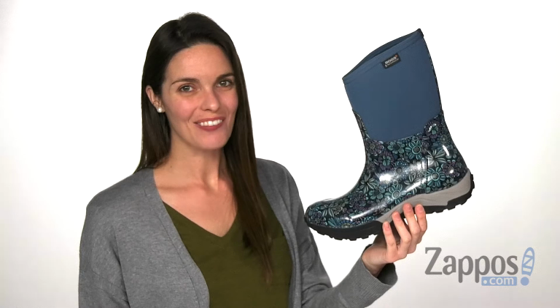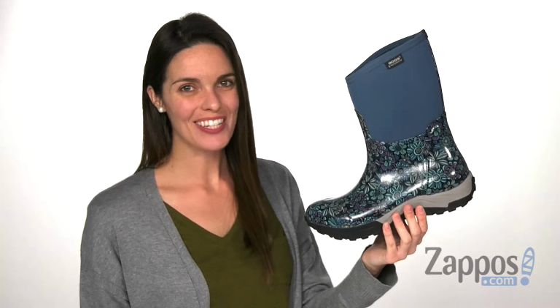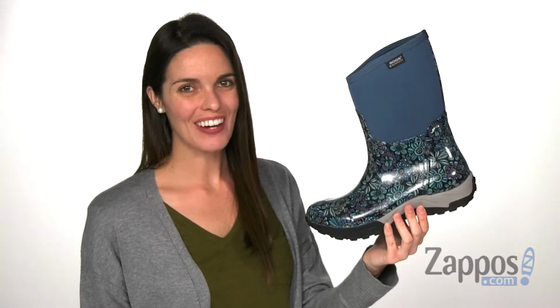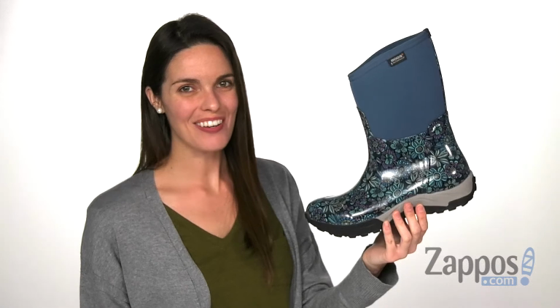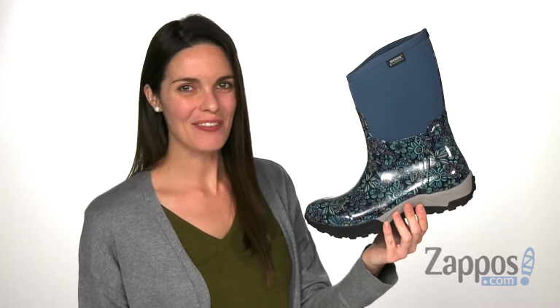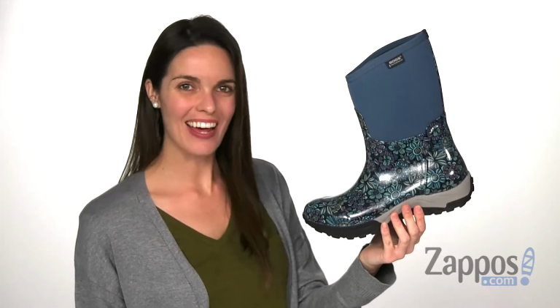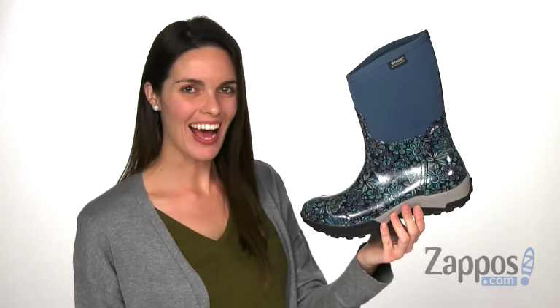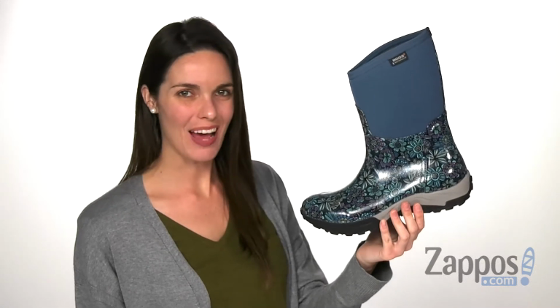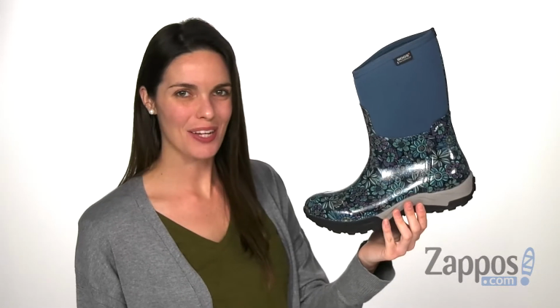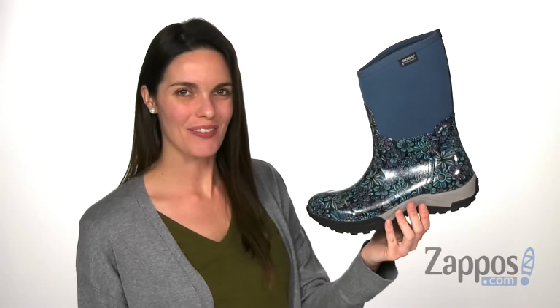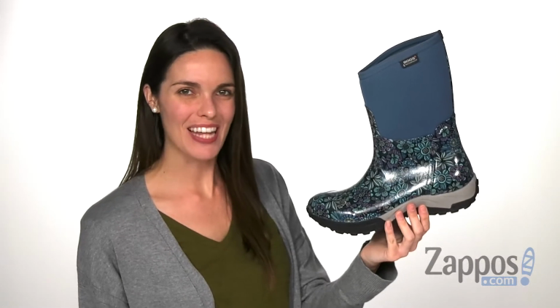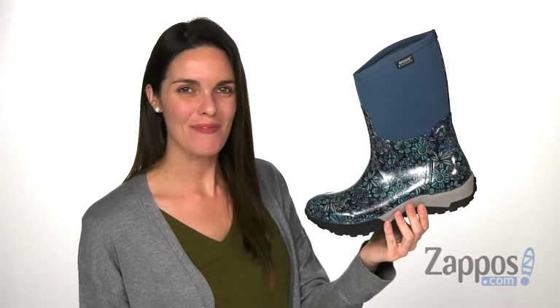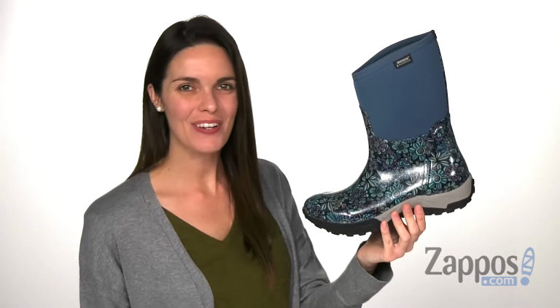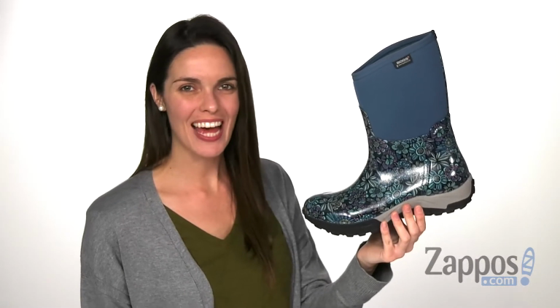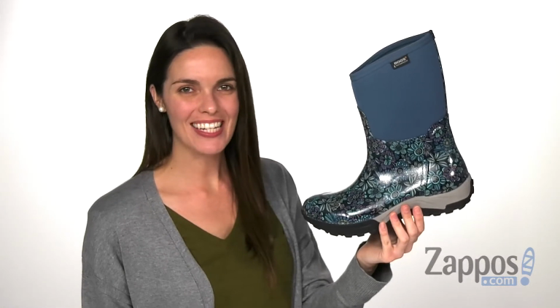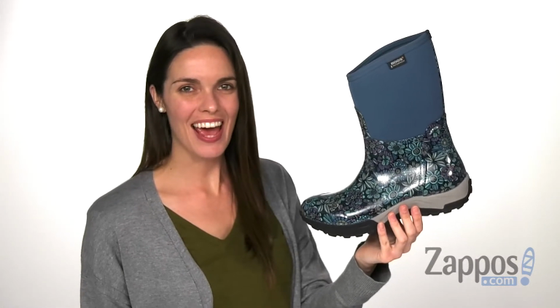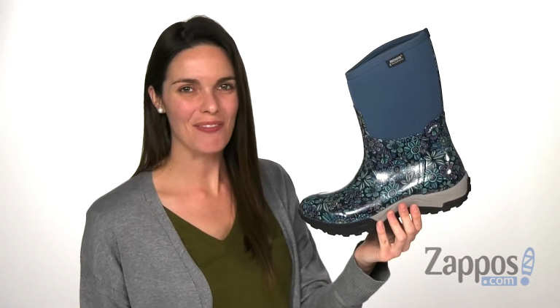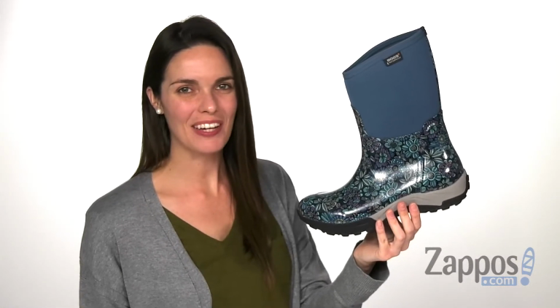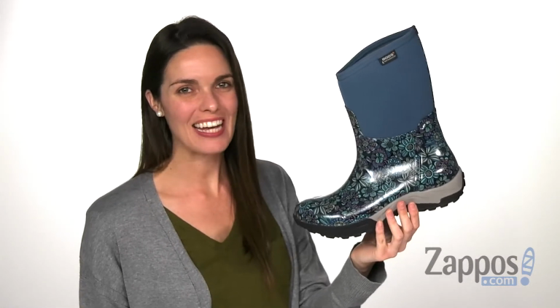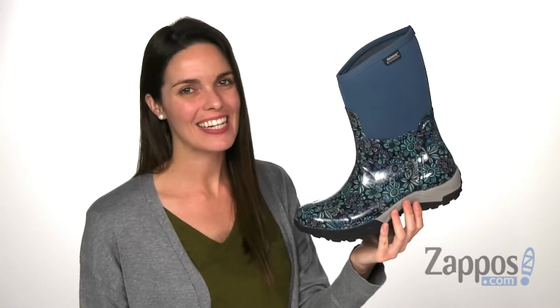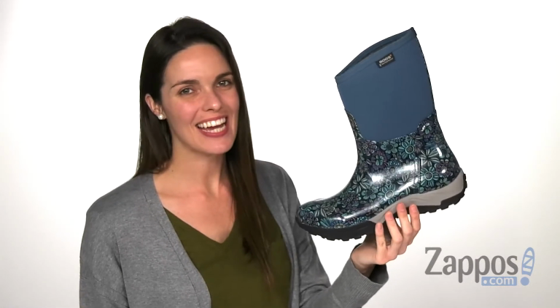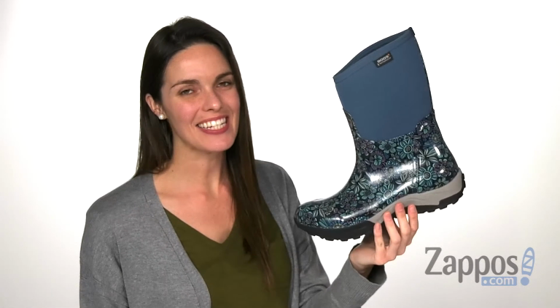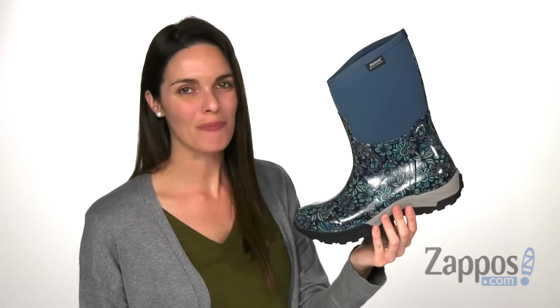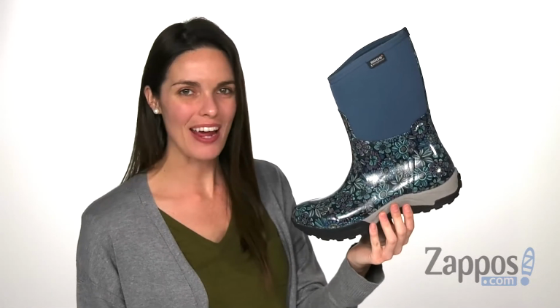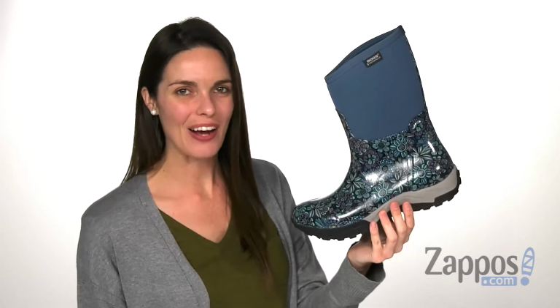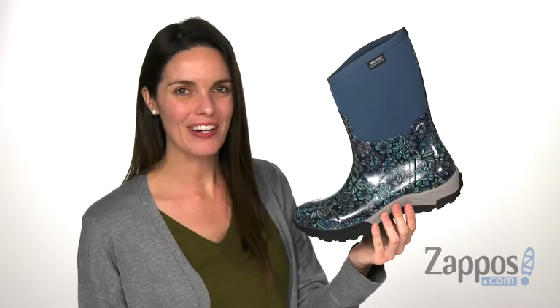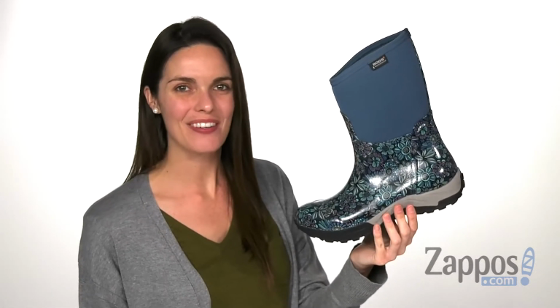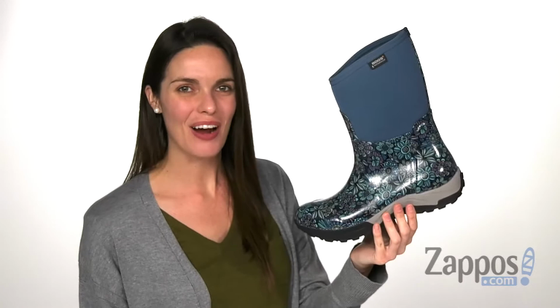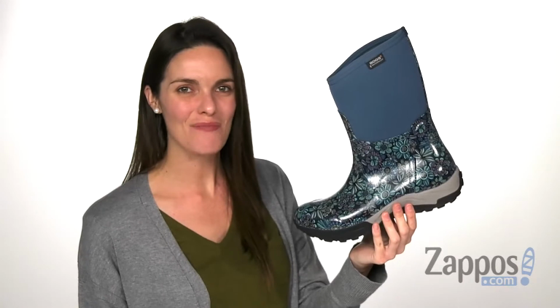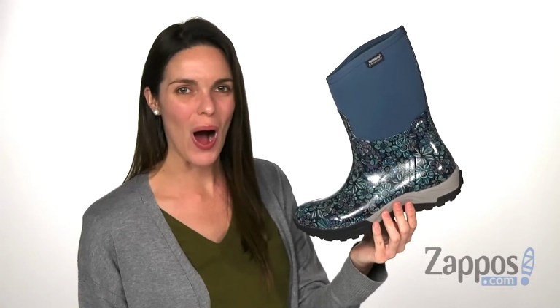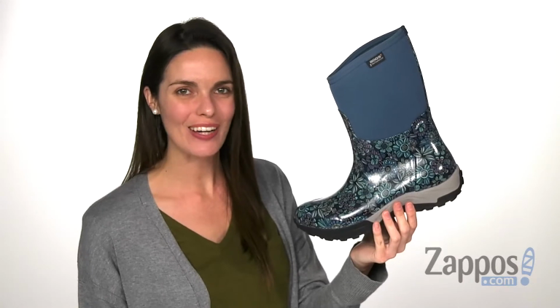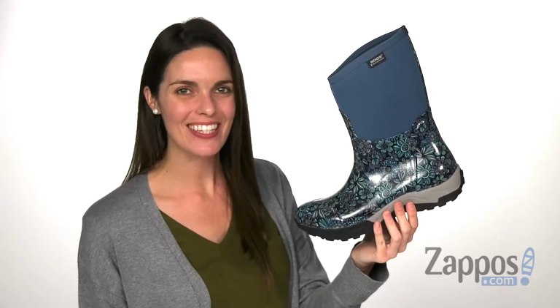What's going on everyone, I'm Zoe from Zappos and today we're looking at the Daisy Bright Garden from Boggs.